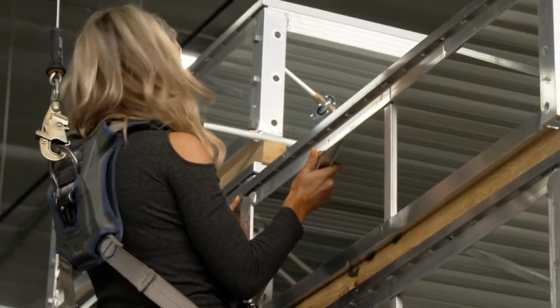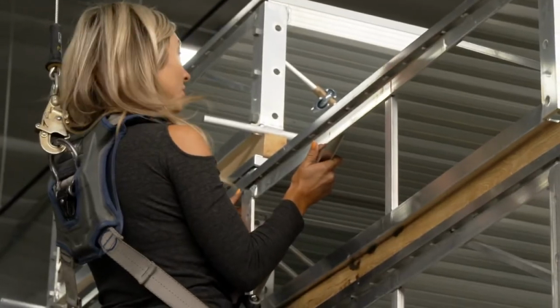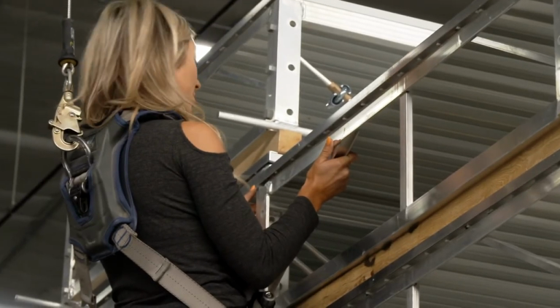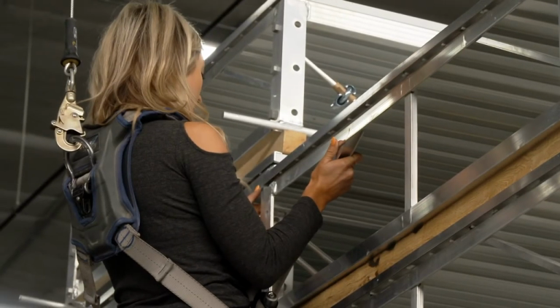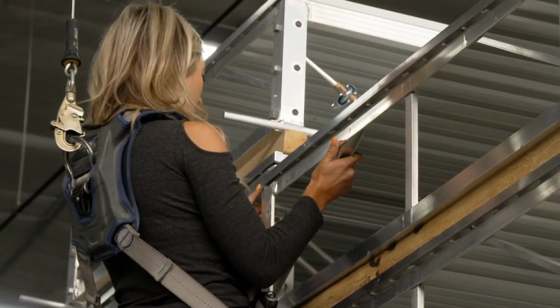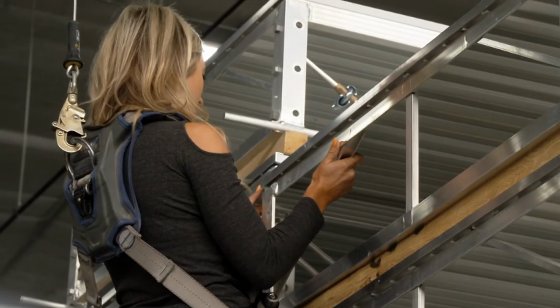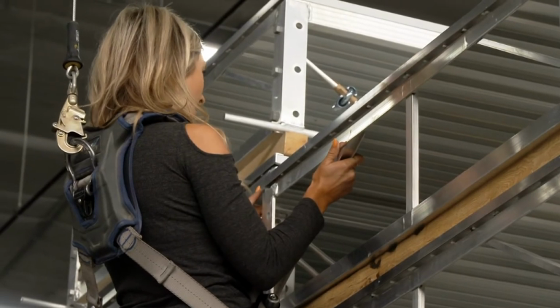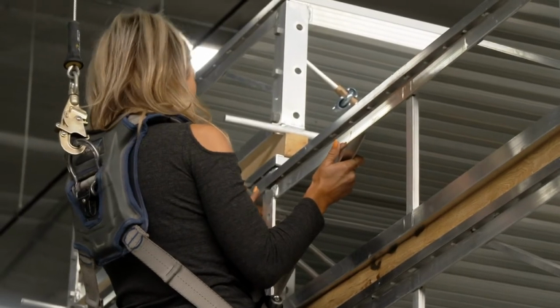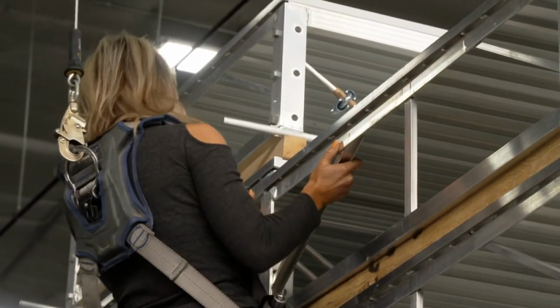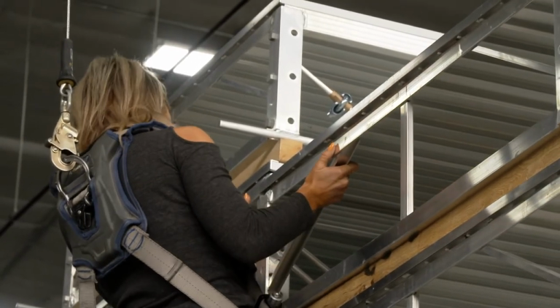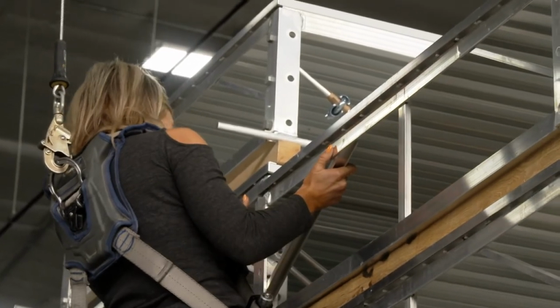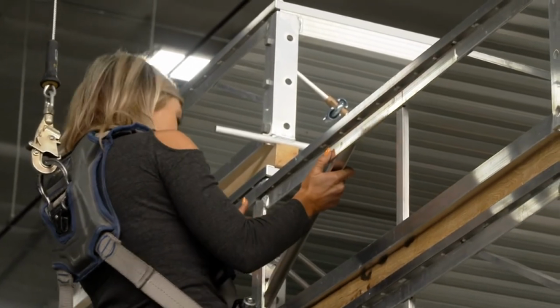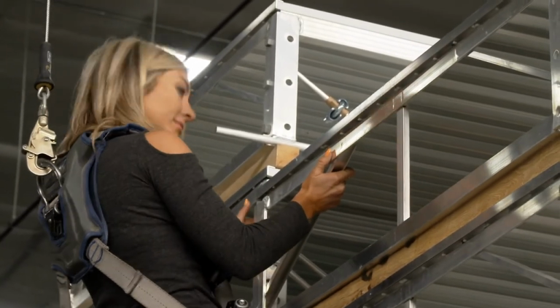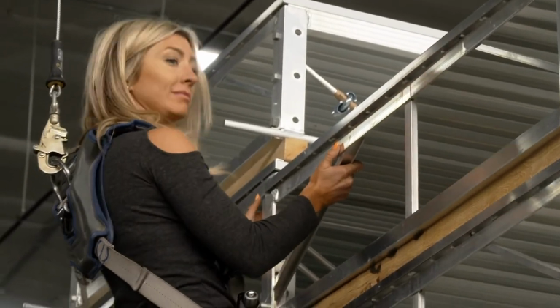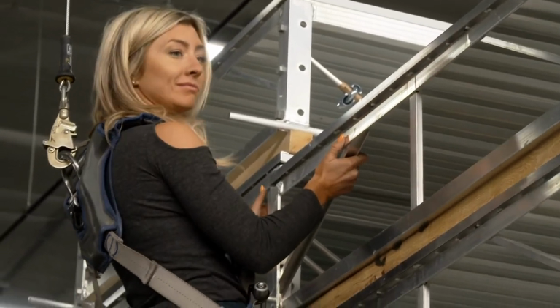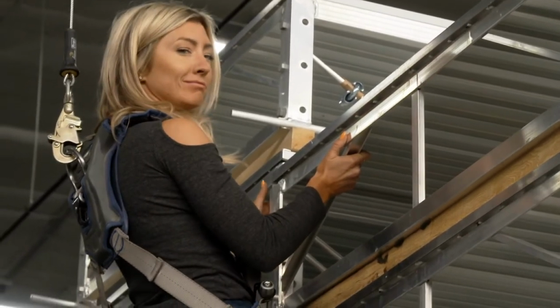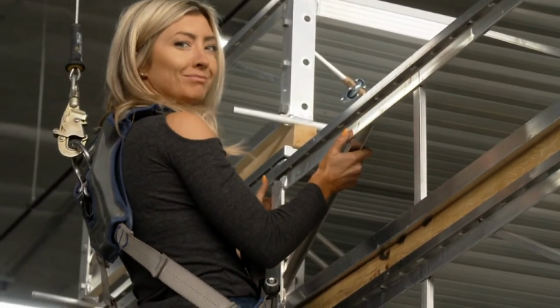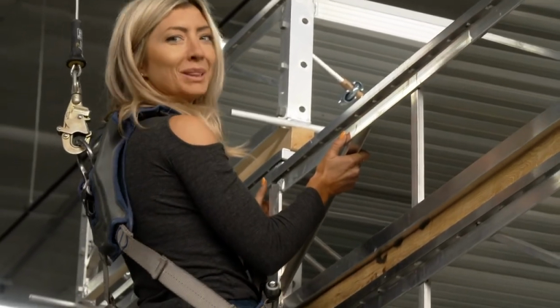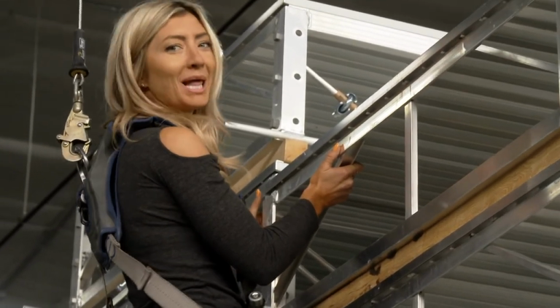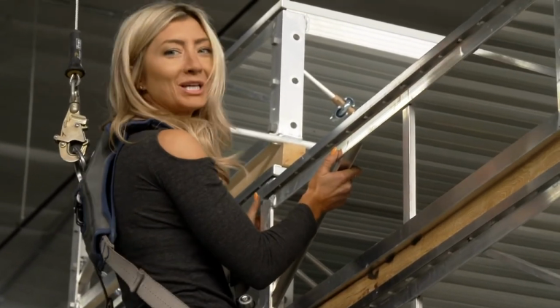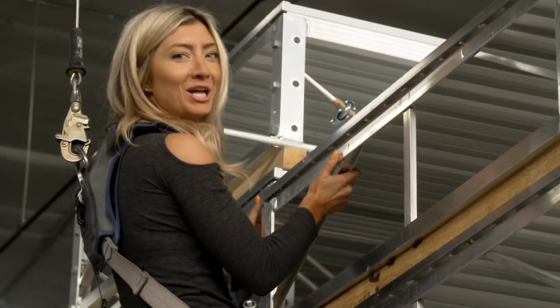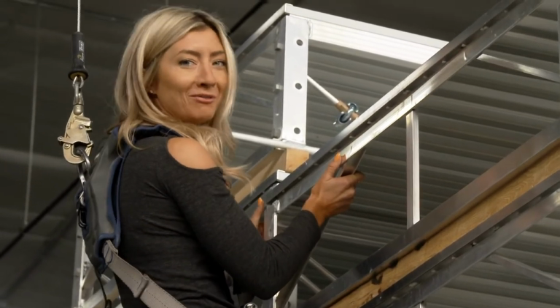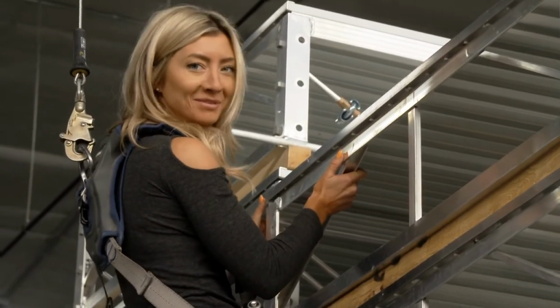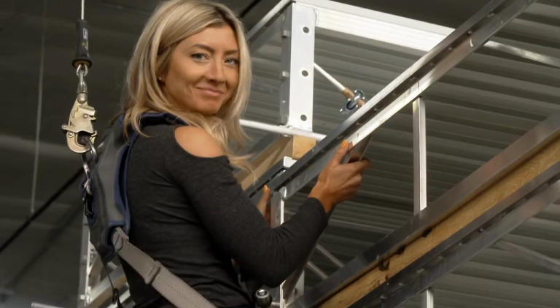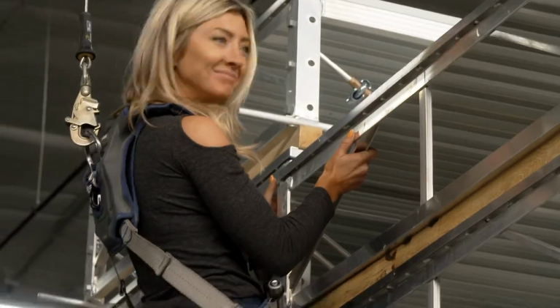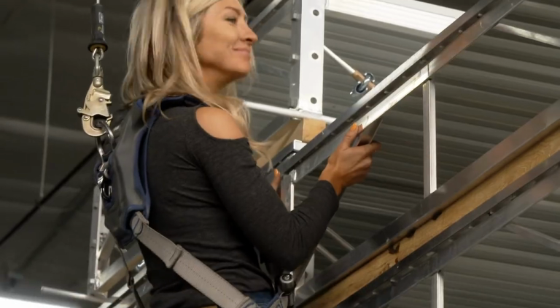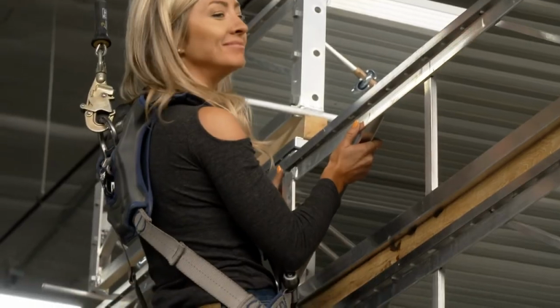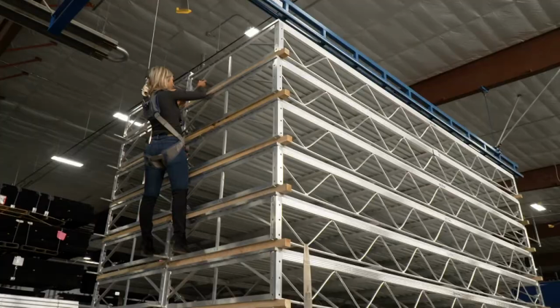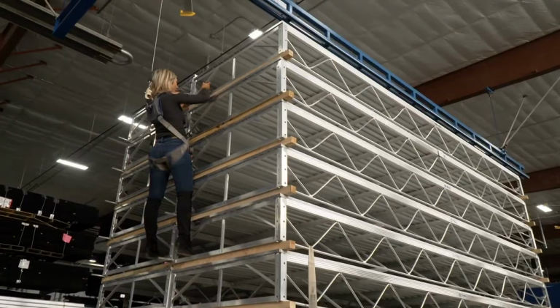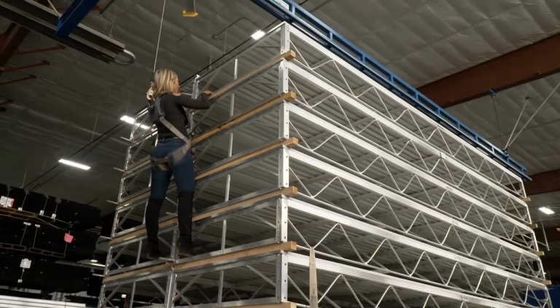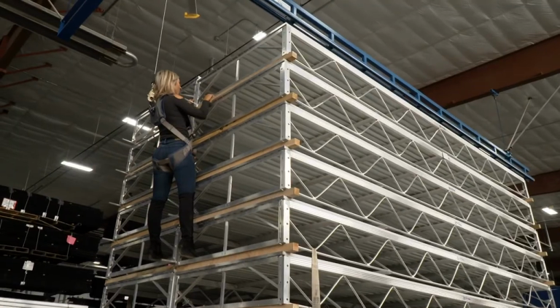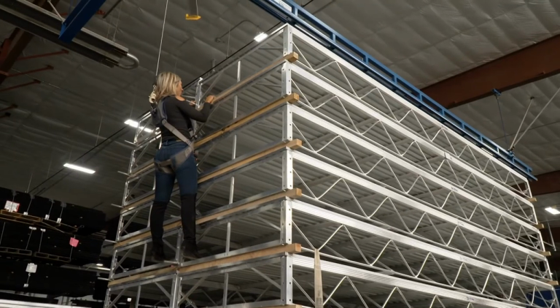Looks good. Like a glove. How do we look? Cool?